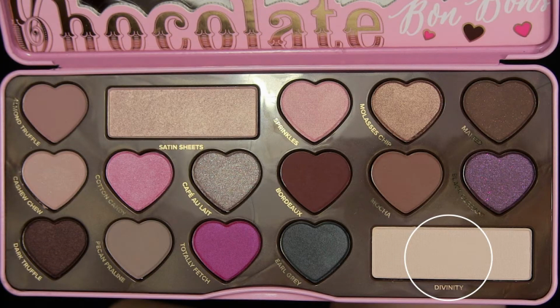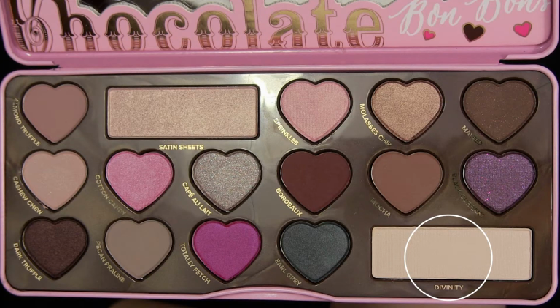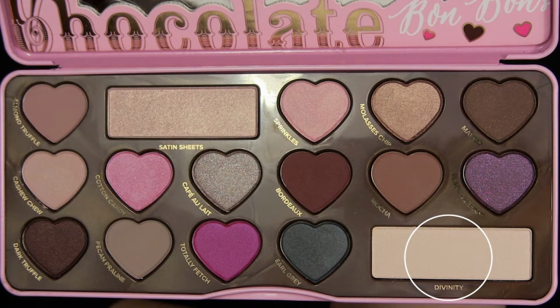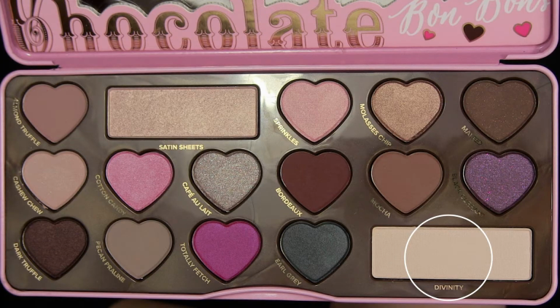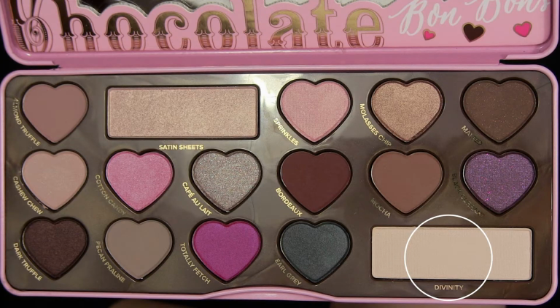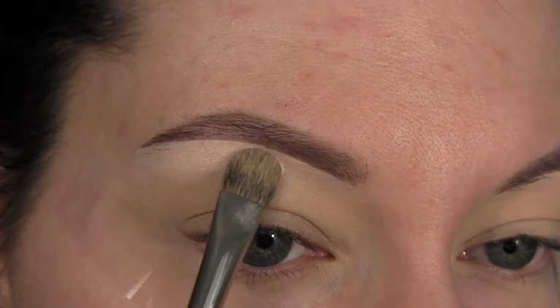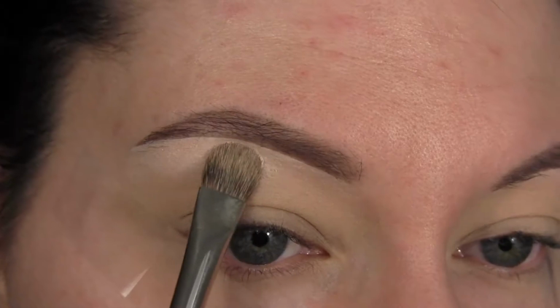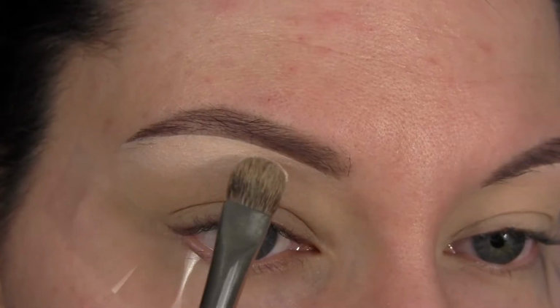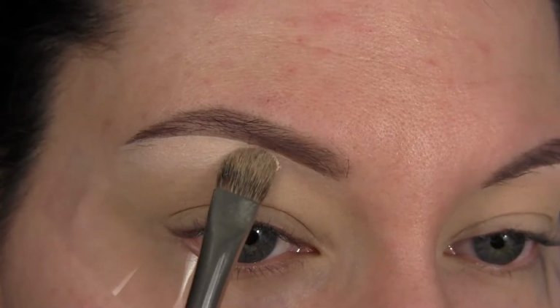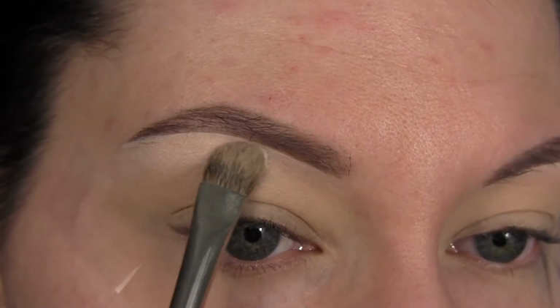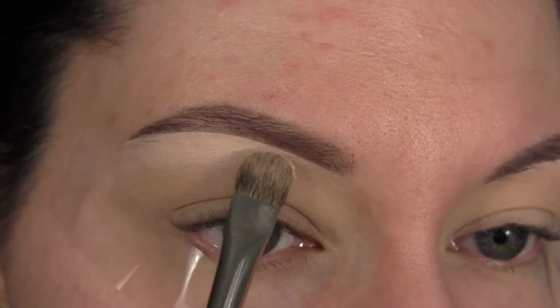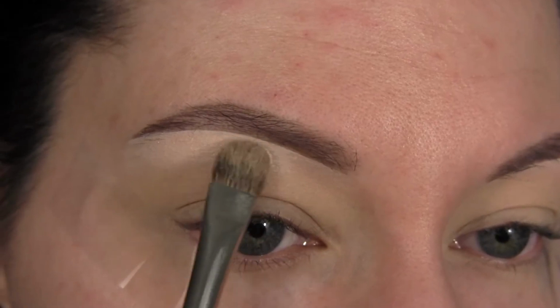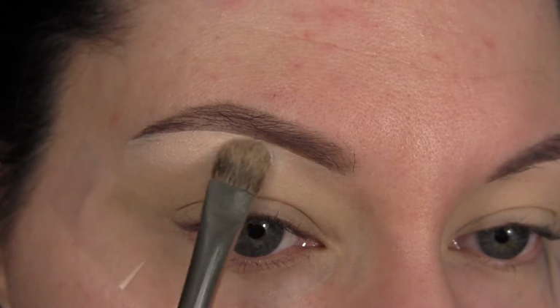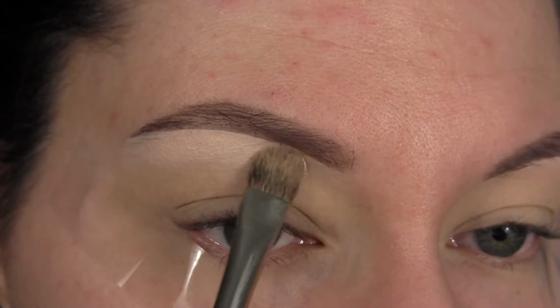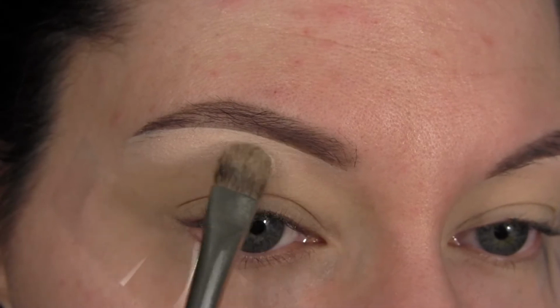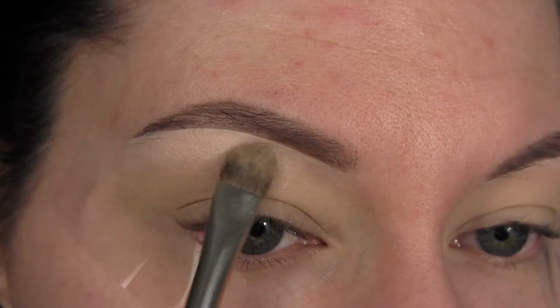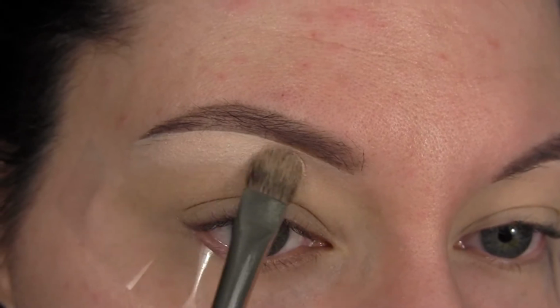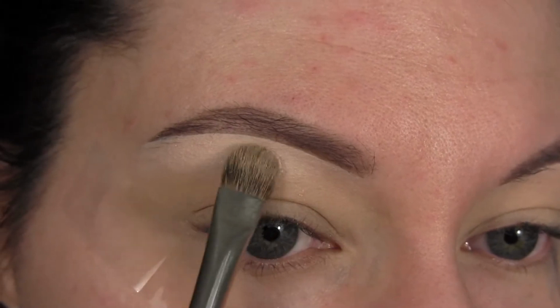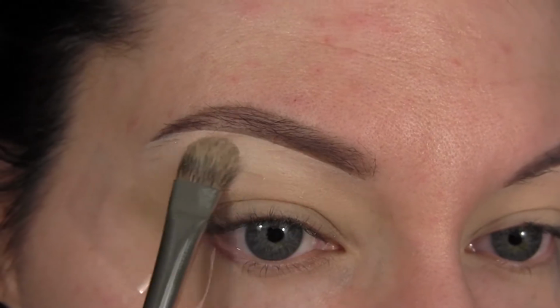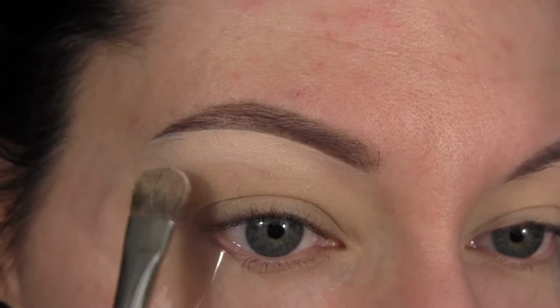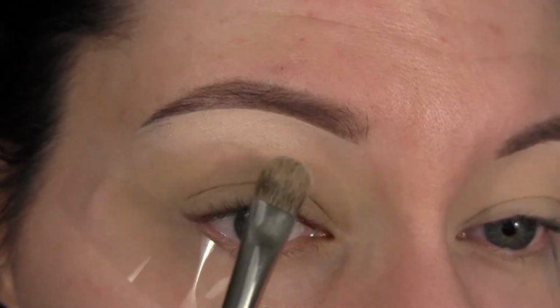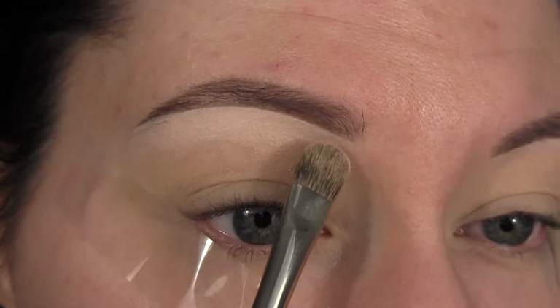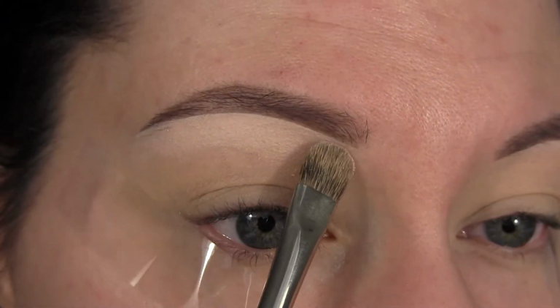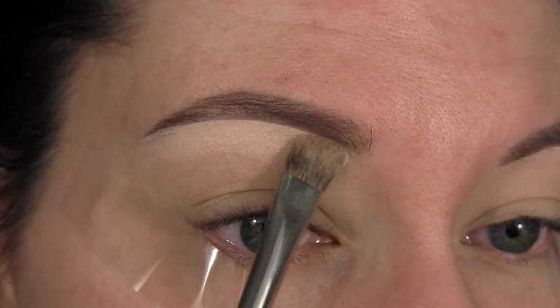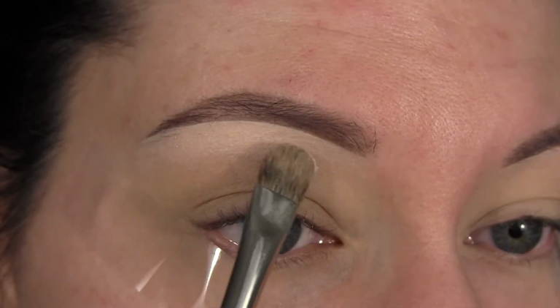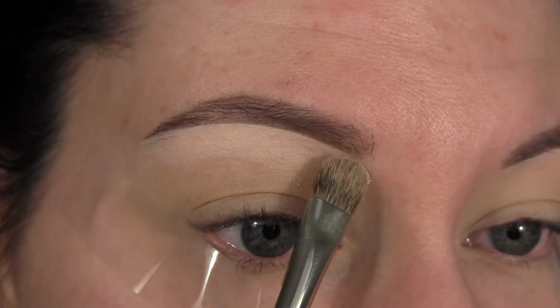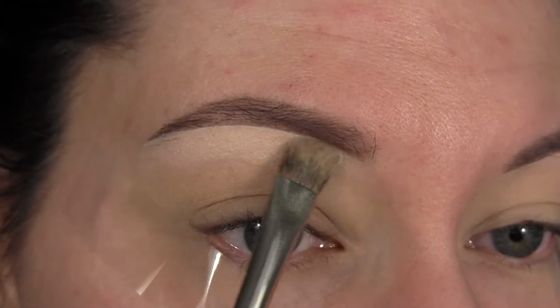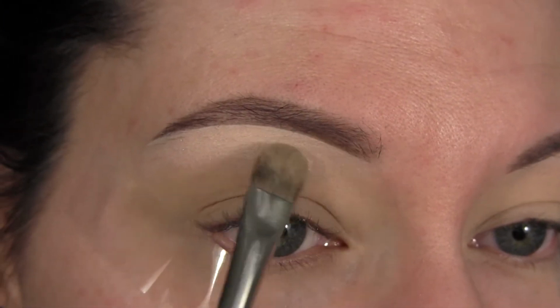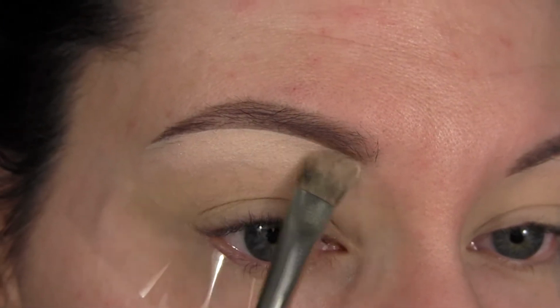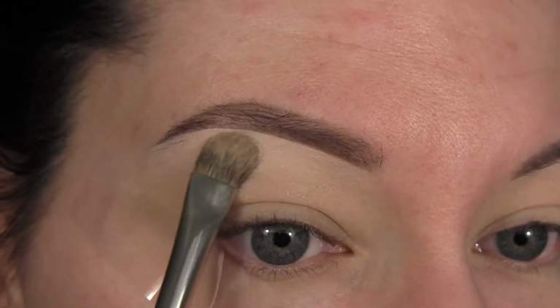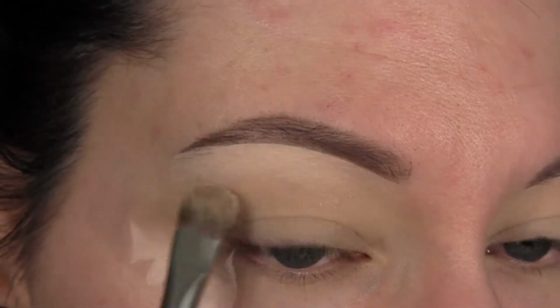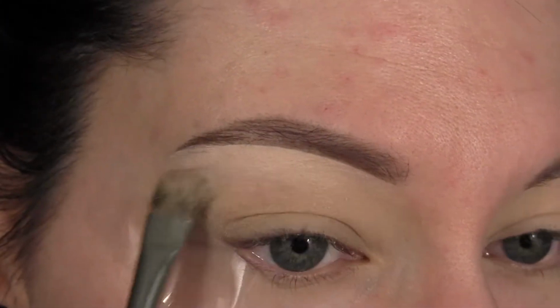Then I'm going to start with the shade Divinity and apply that as my brow bone highlight and pull it down about halfway into the crease.